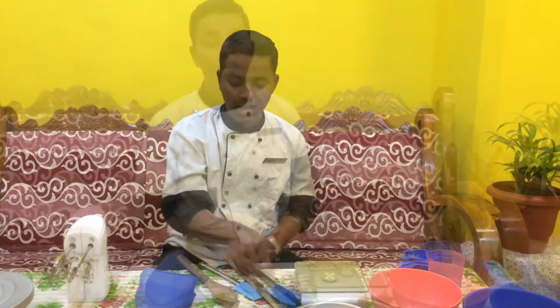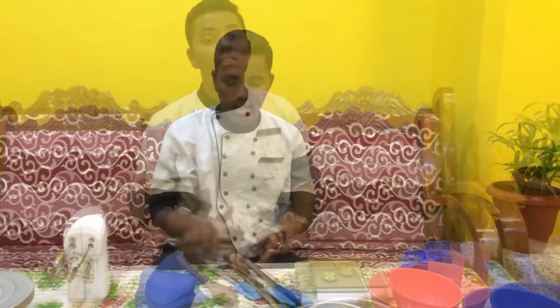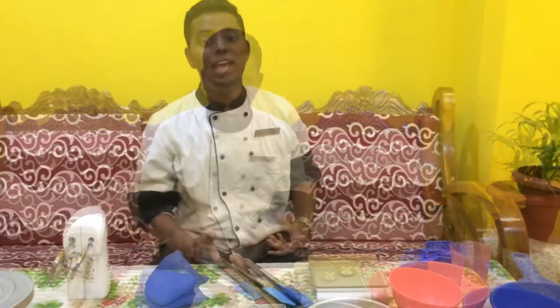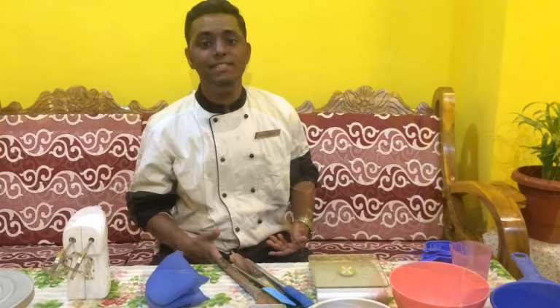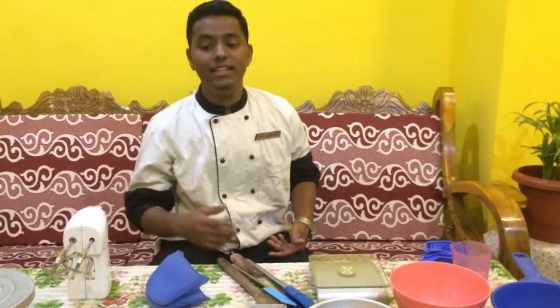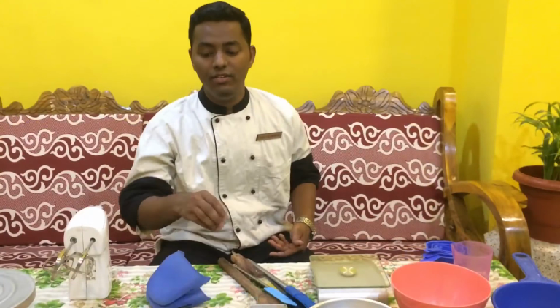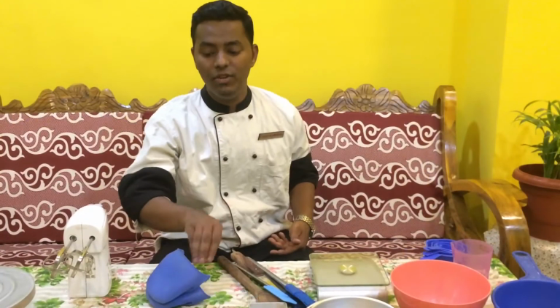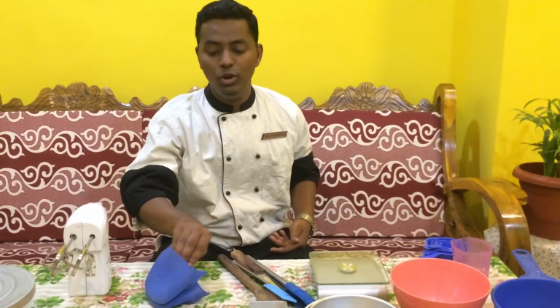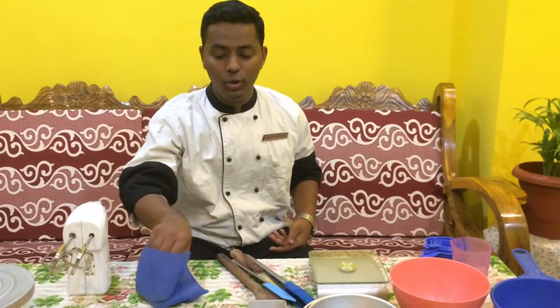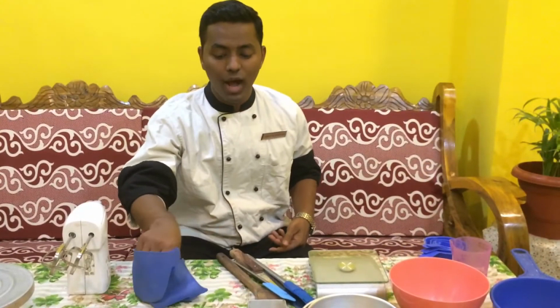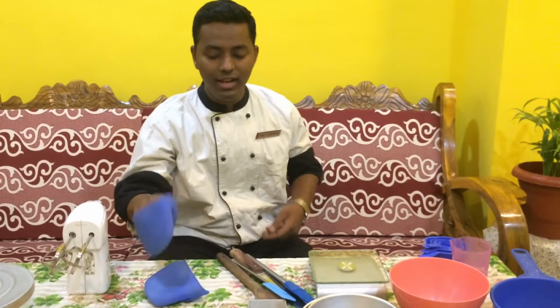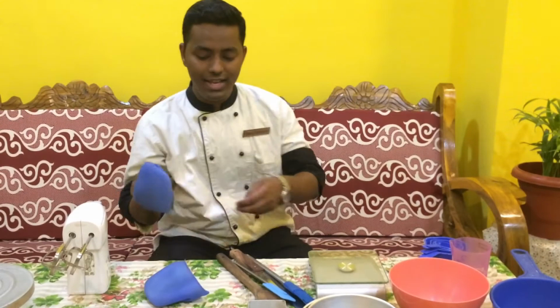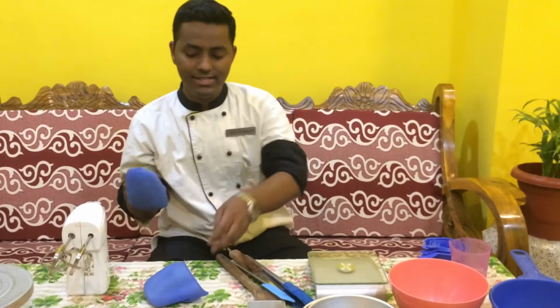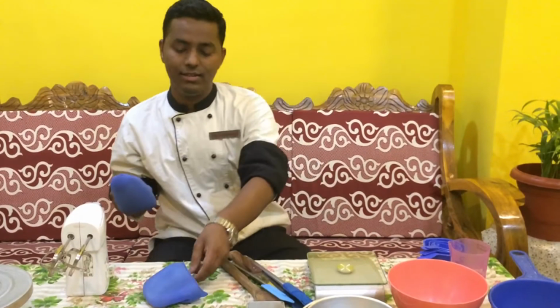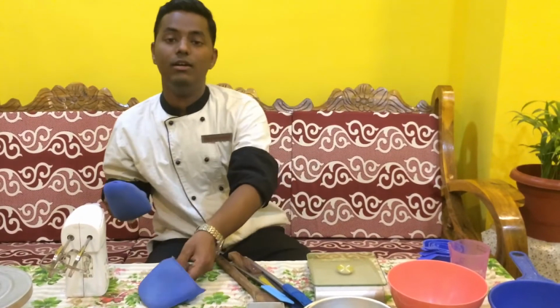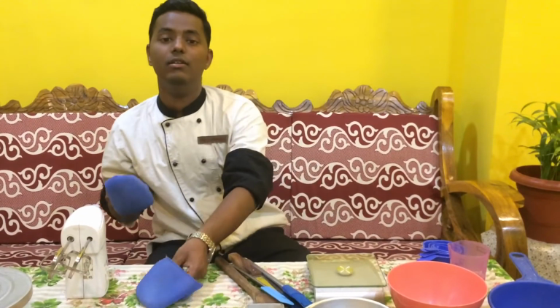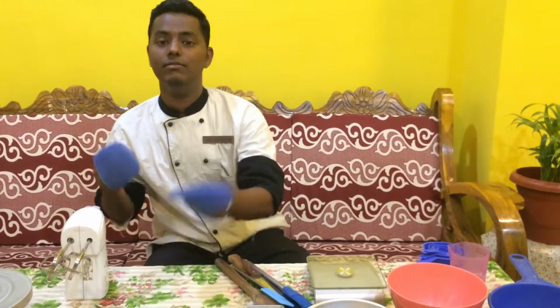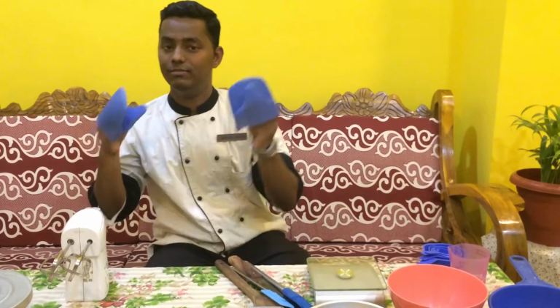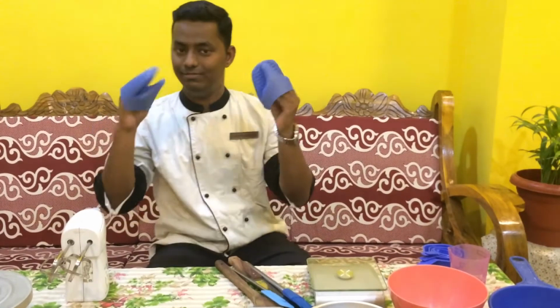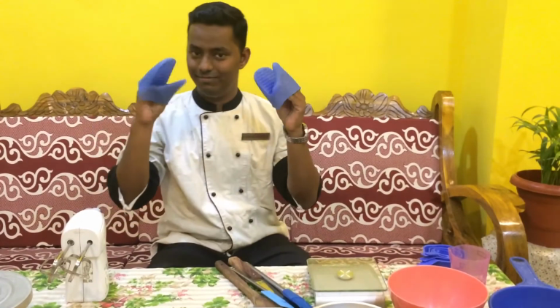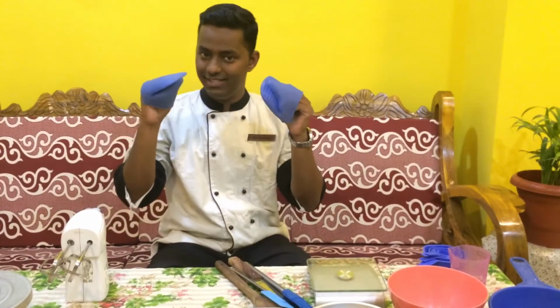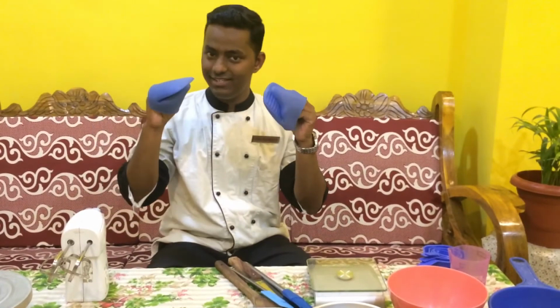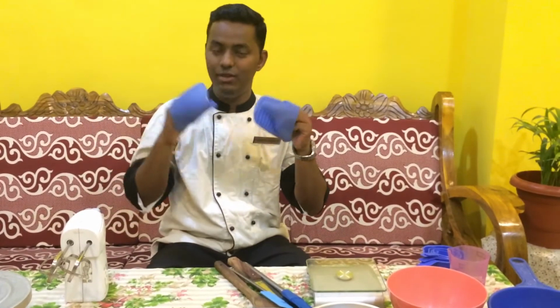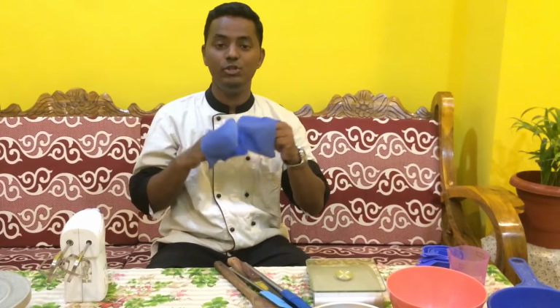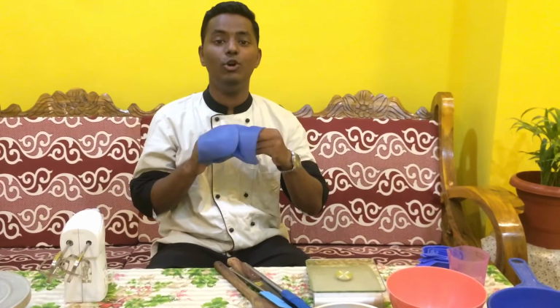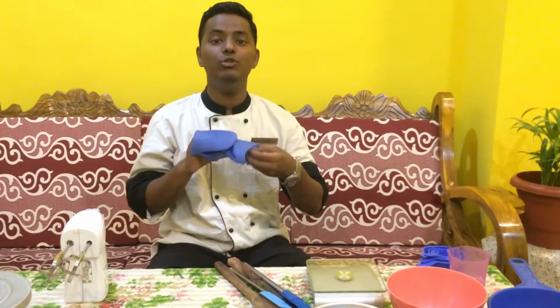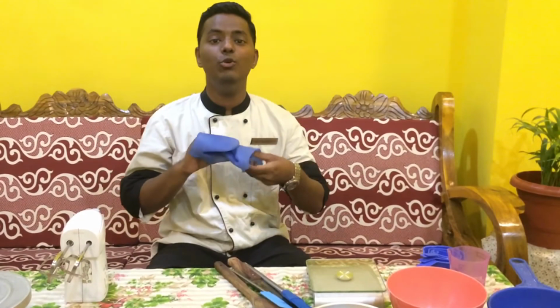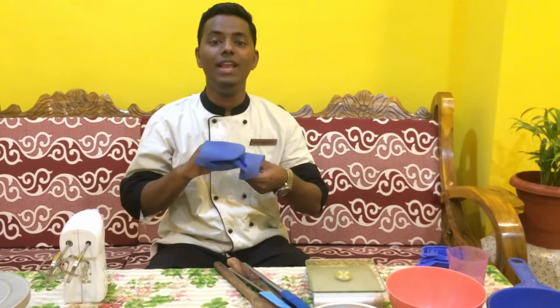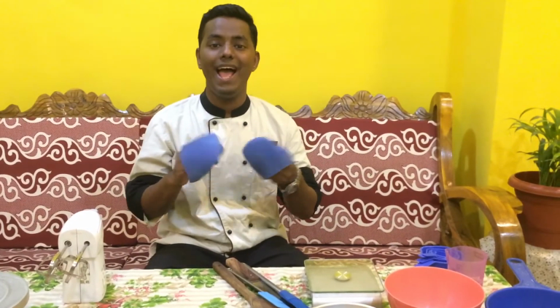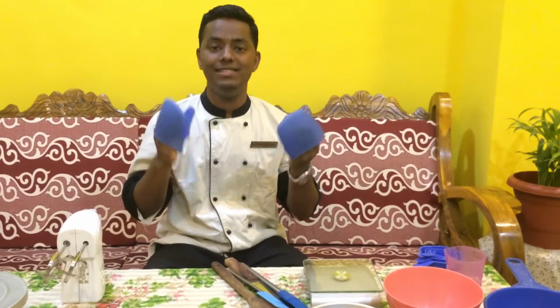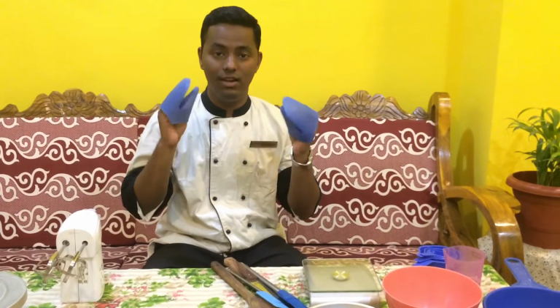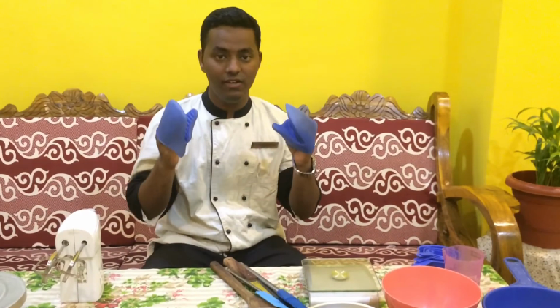The next thing that we would require is this — also known as oven gloves. These protect your hands when handling hot bakeware.